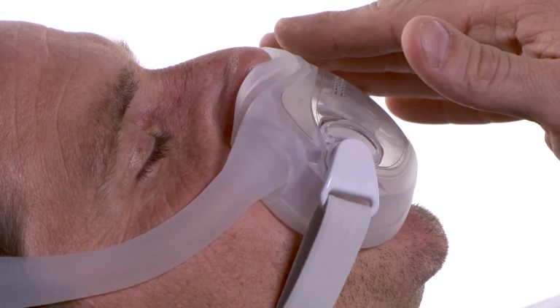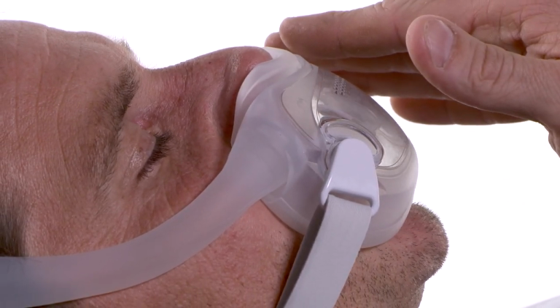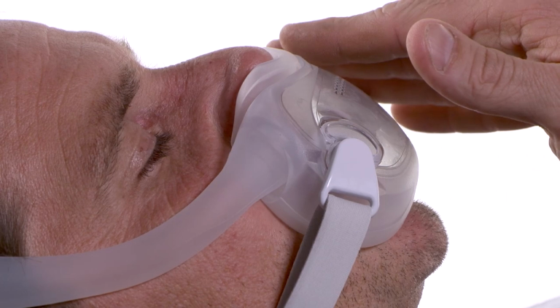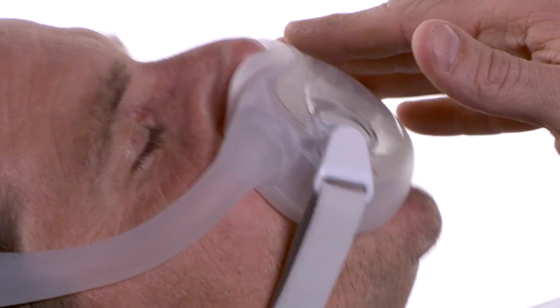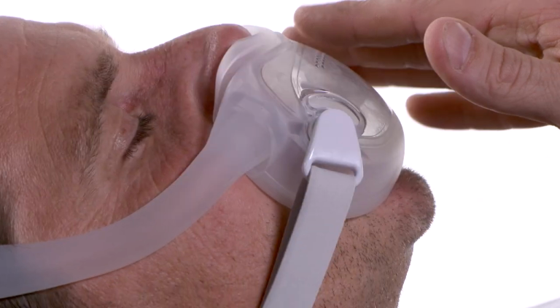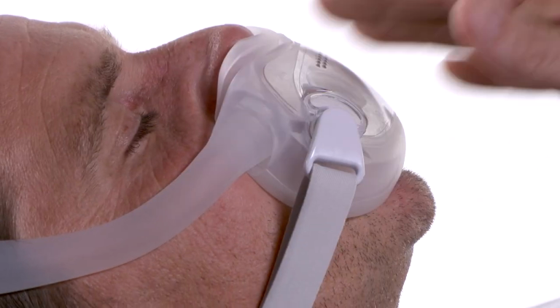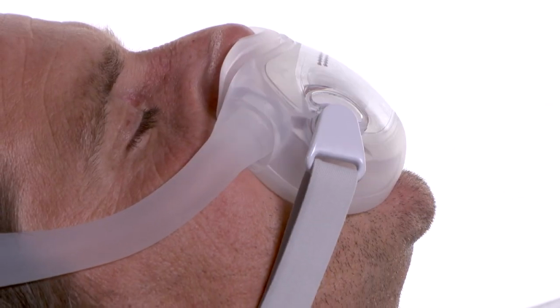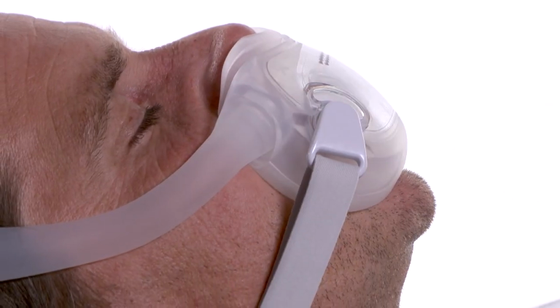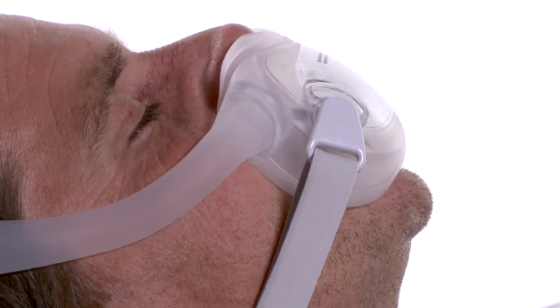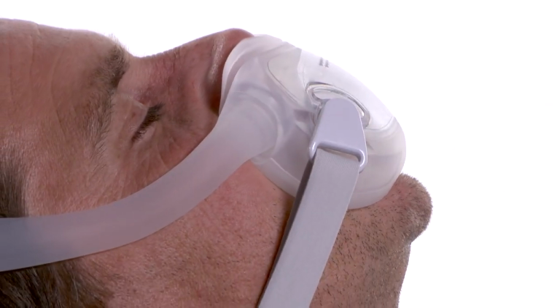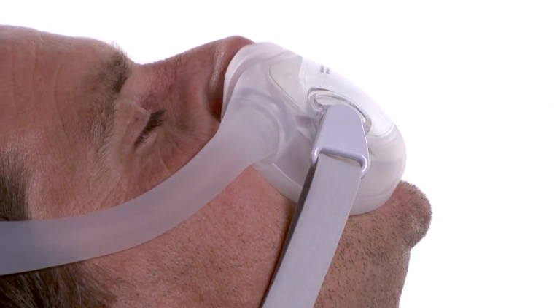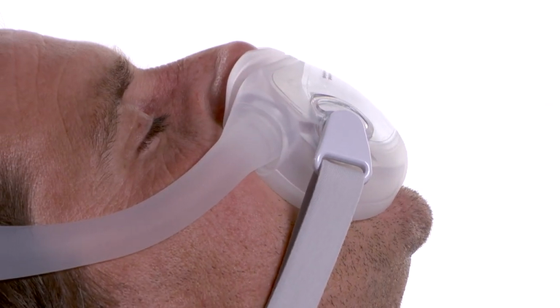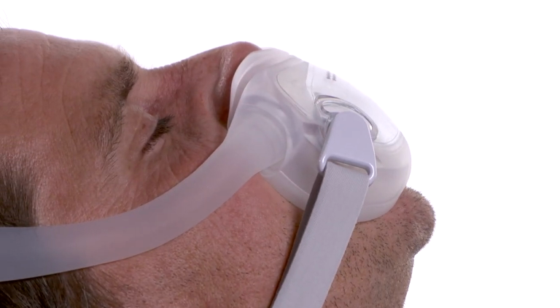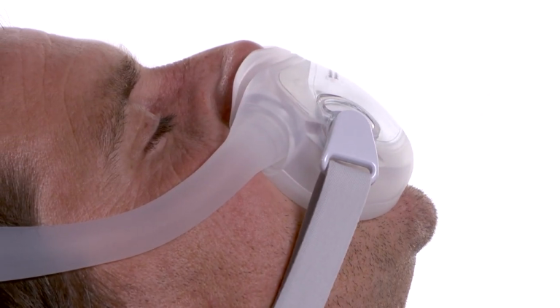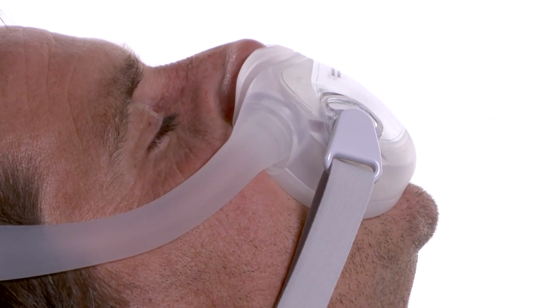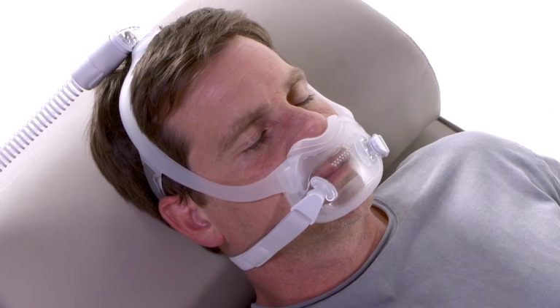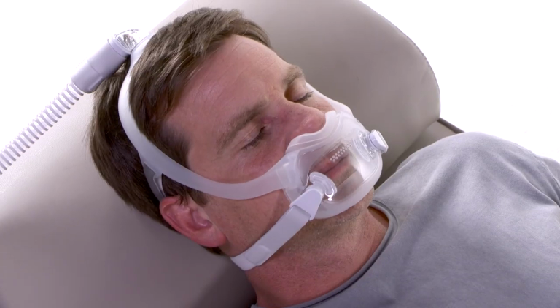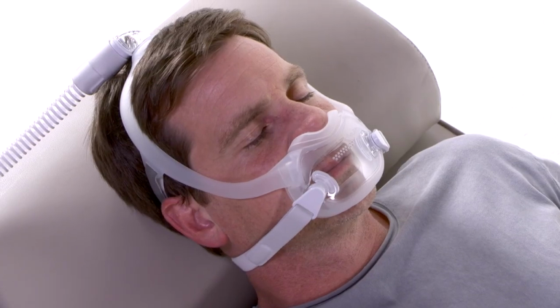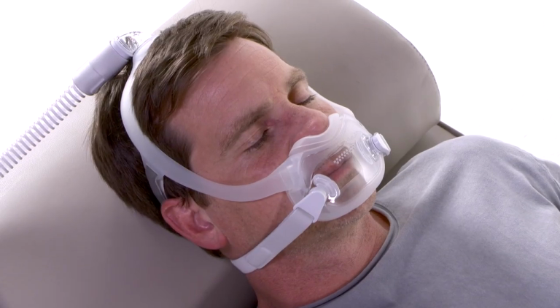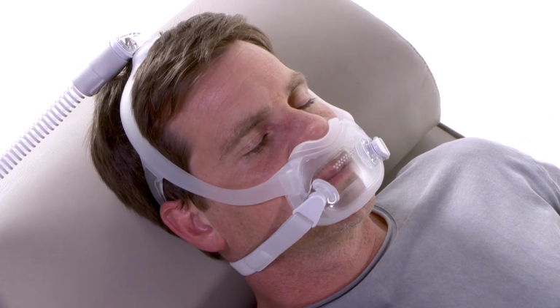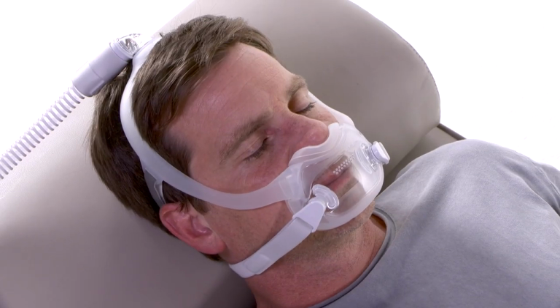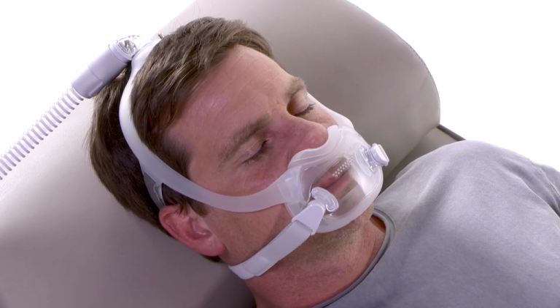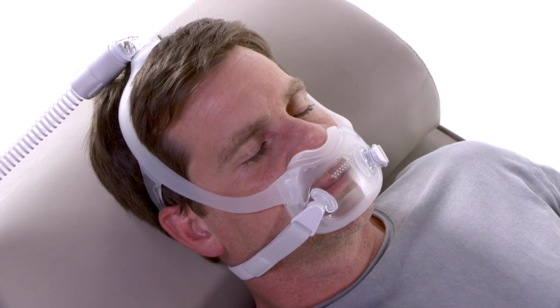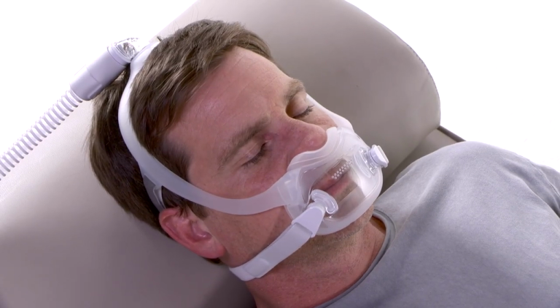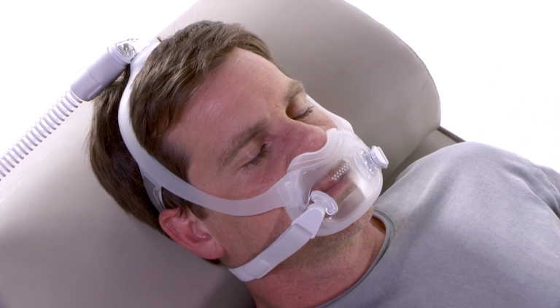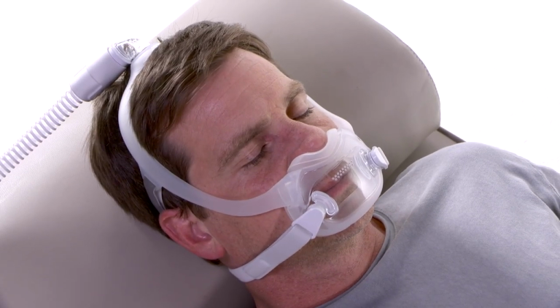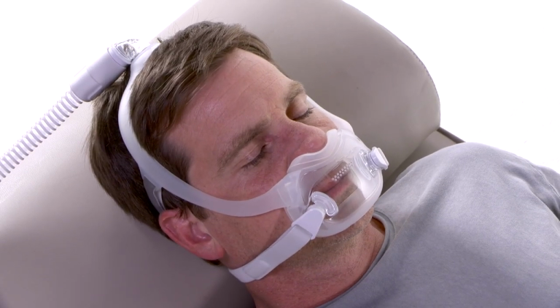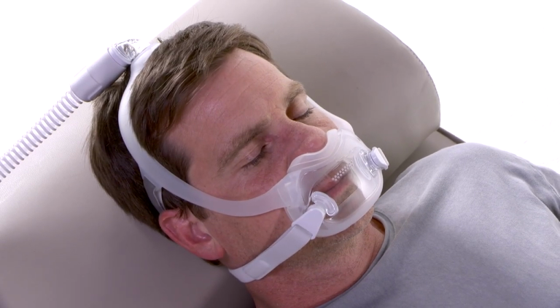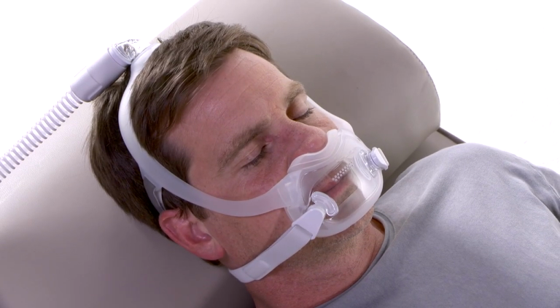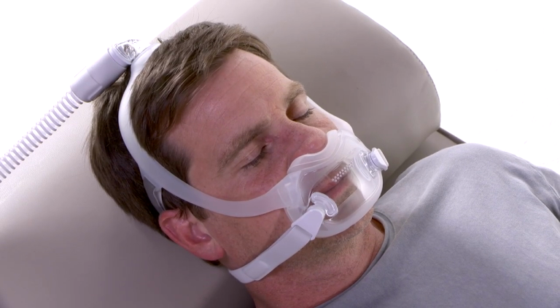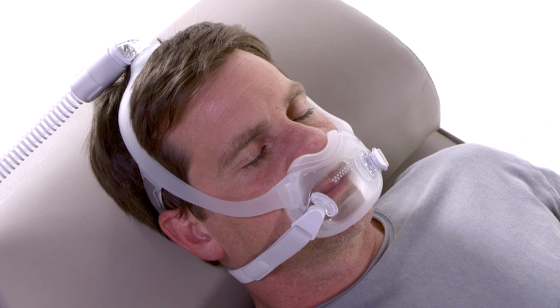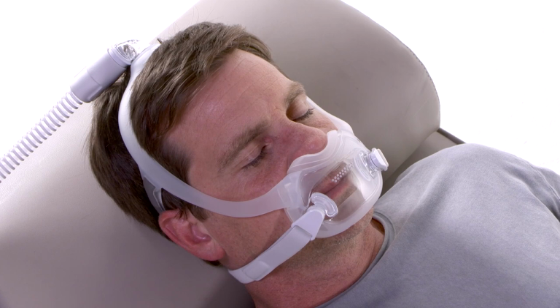Never over-tighten the headgear. If too much air is escaping, try another cushion or frame size.